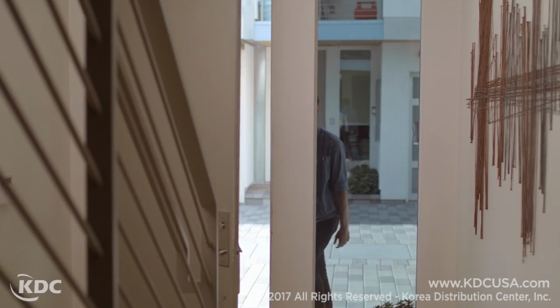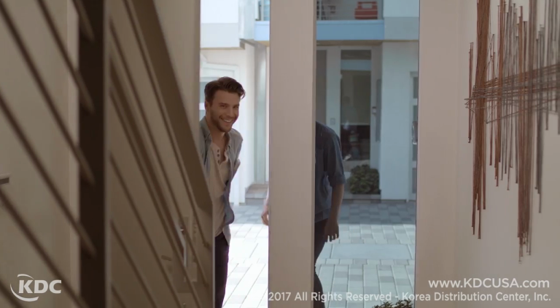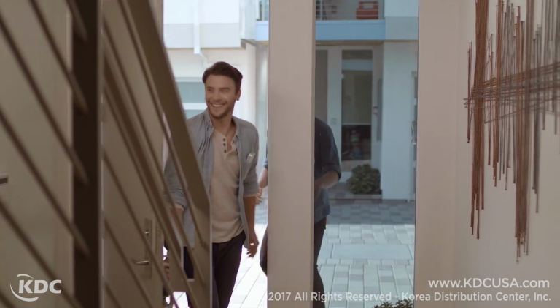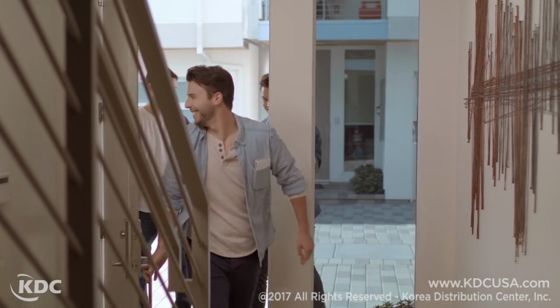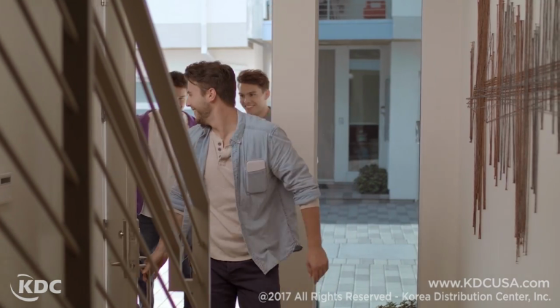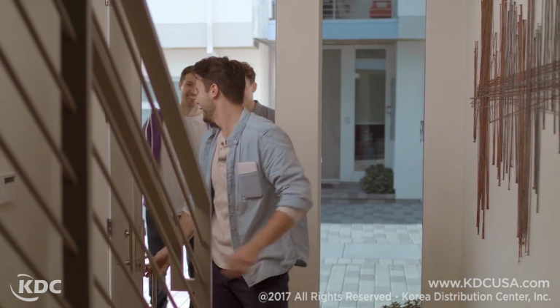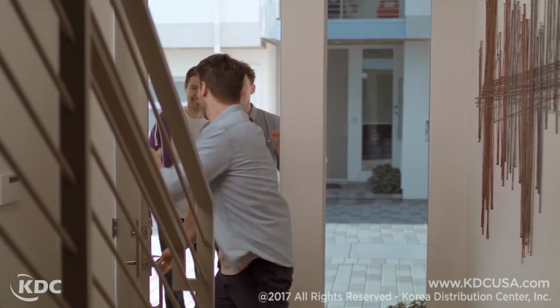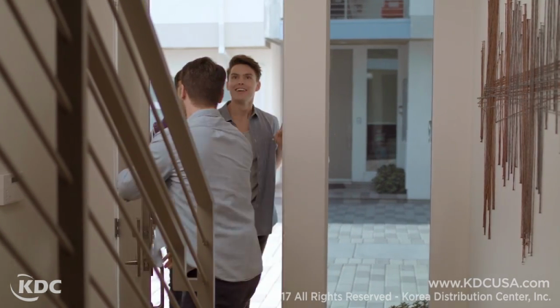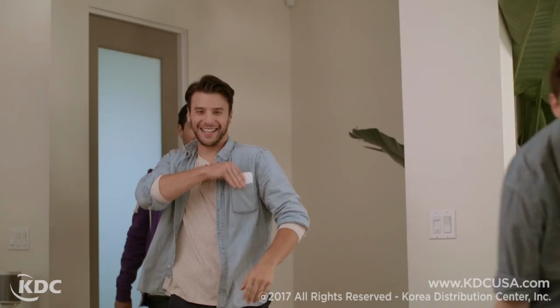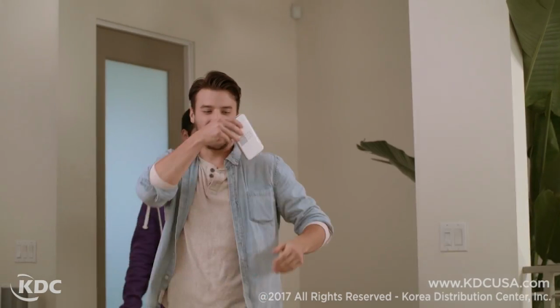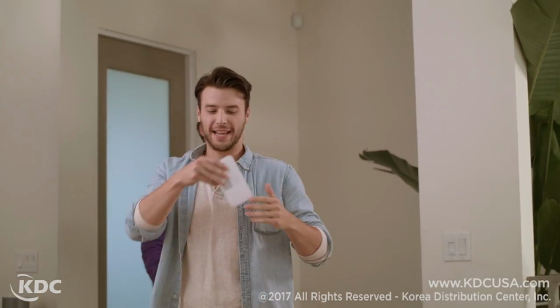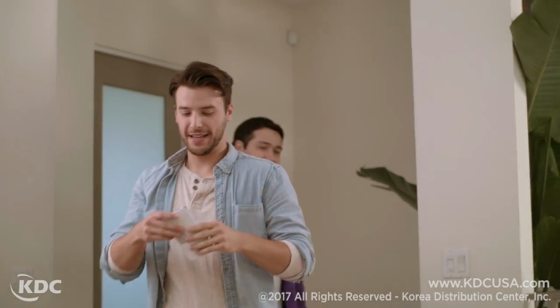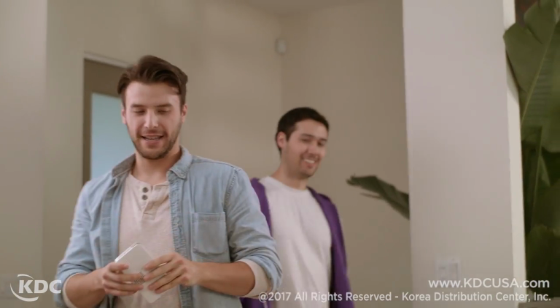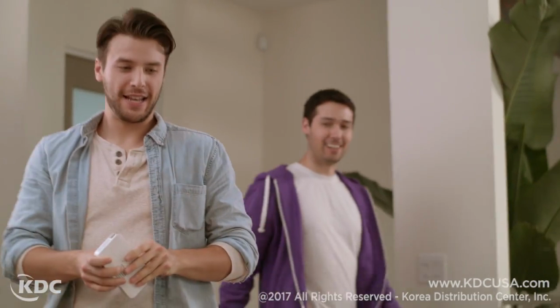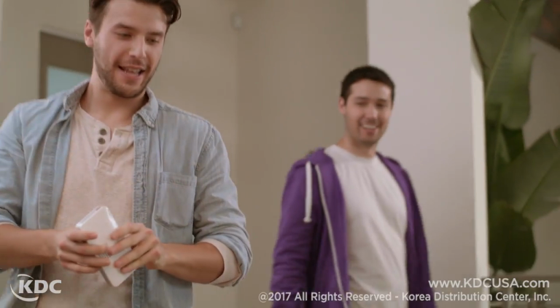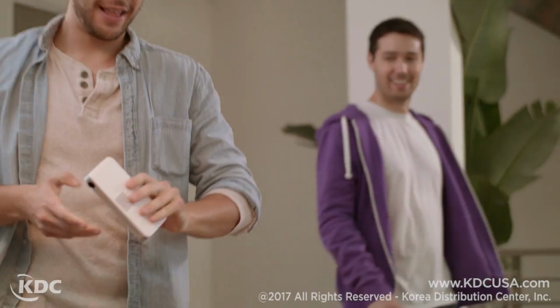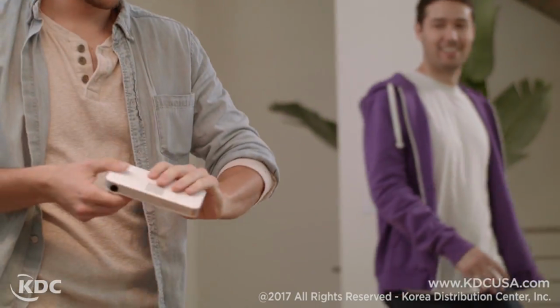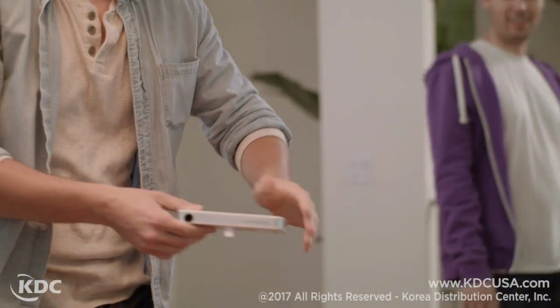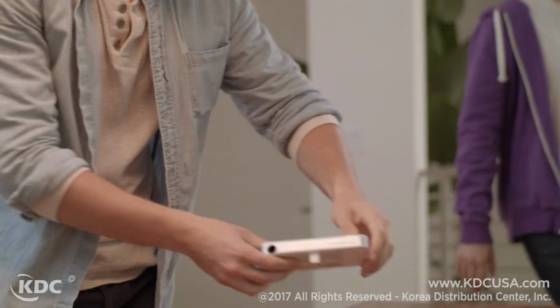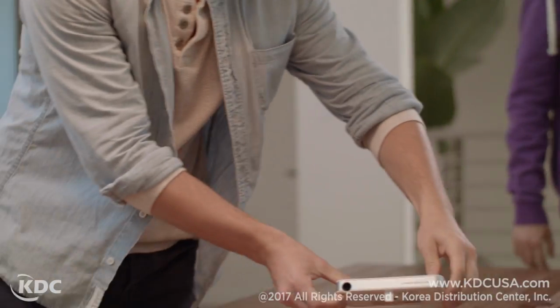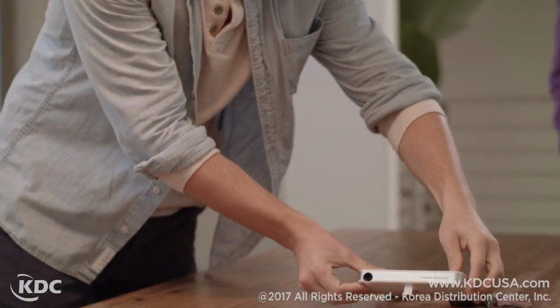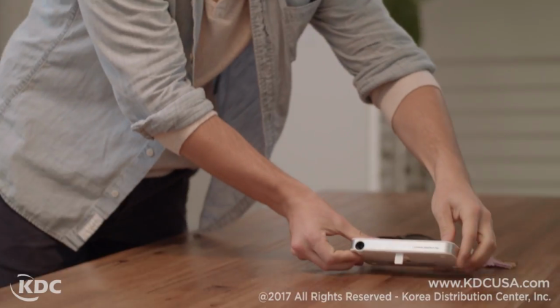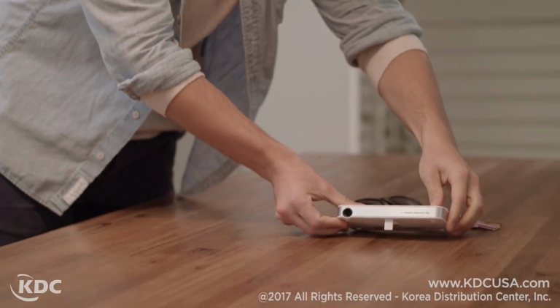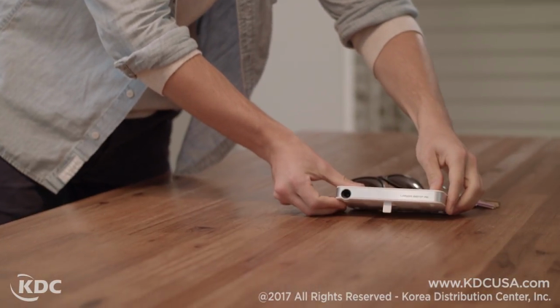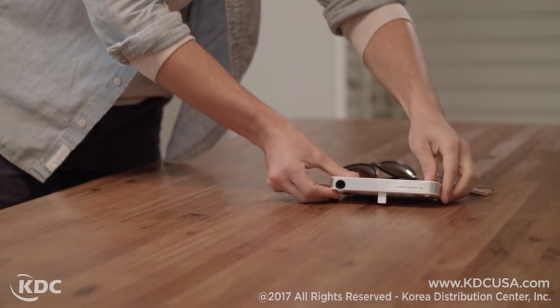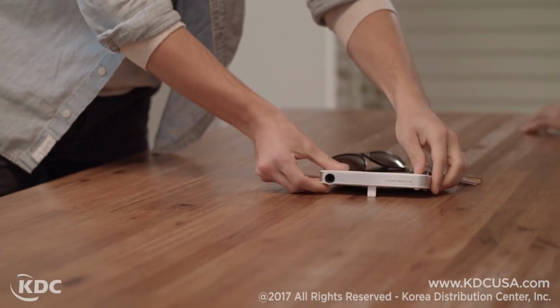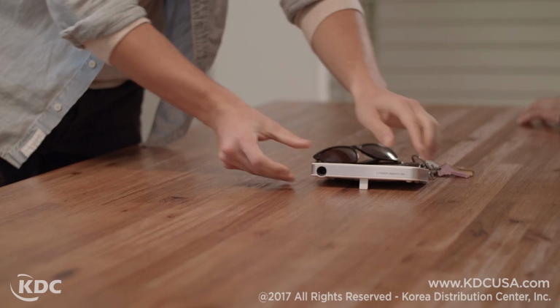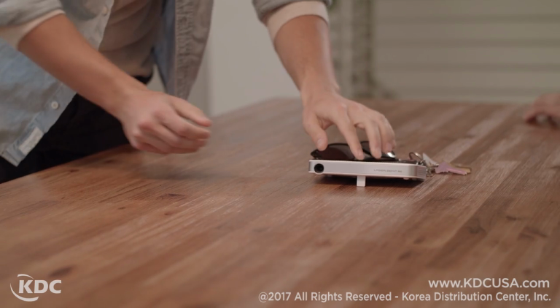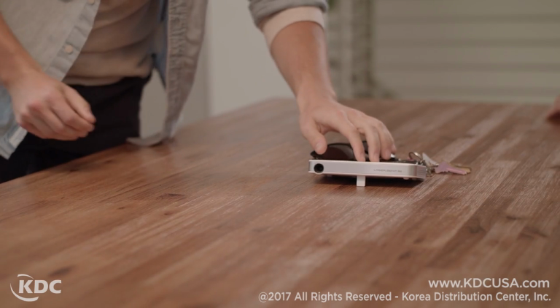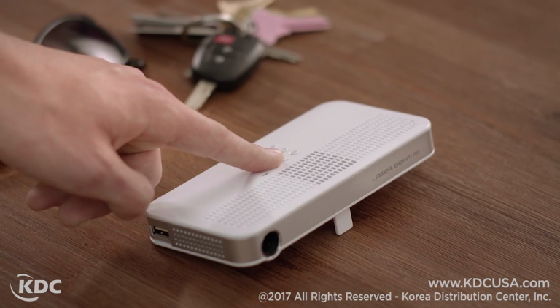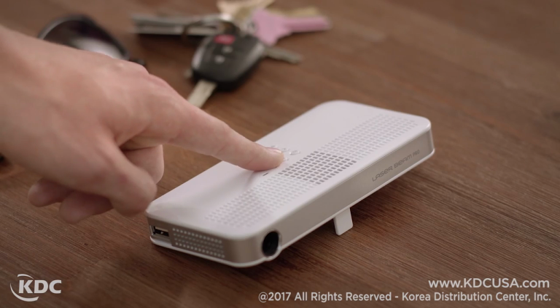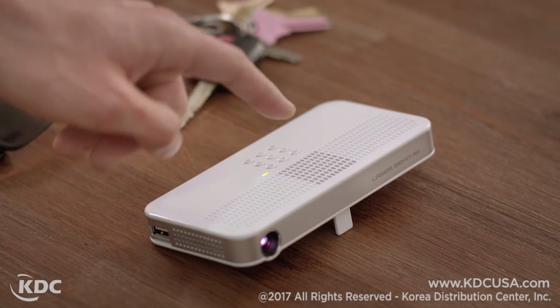Introducing the all-new LaserBeam Pro. Its compact size means it can go just about anywhere you do. It can set up in a snap.